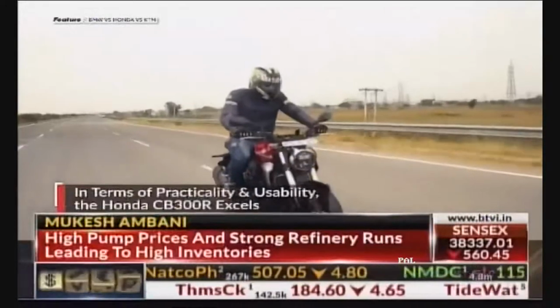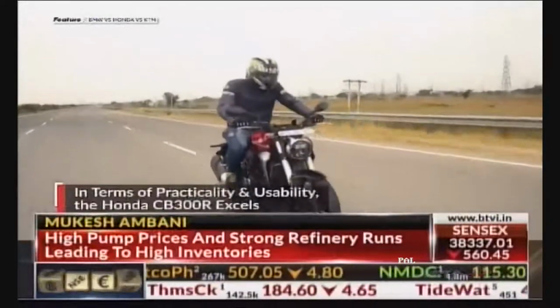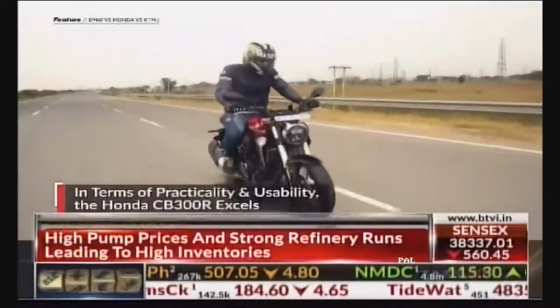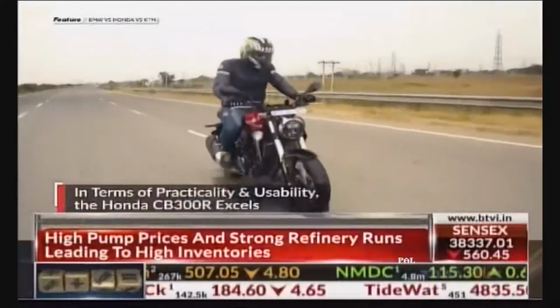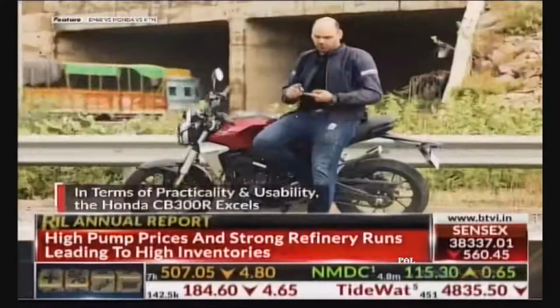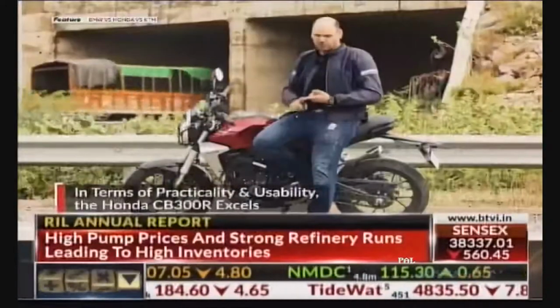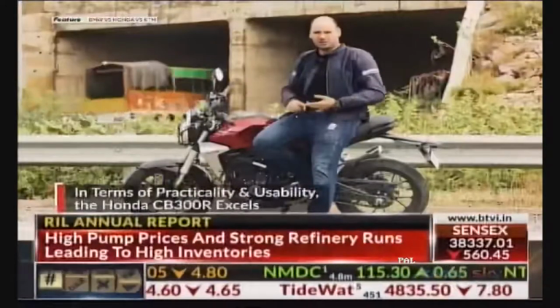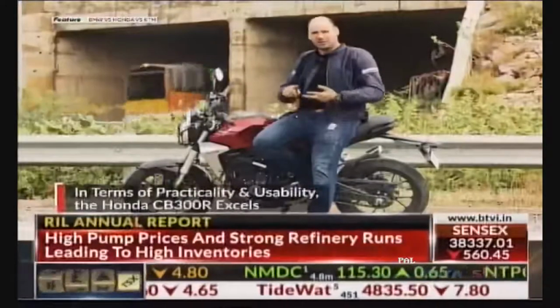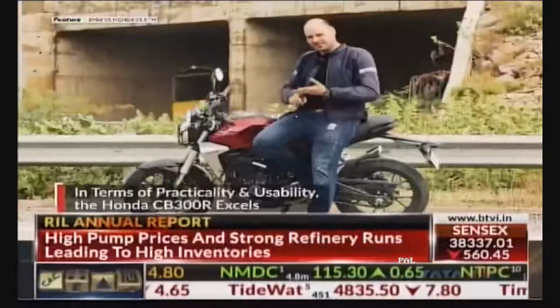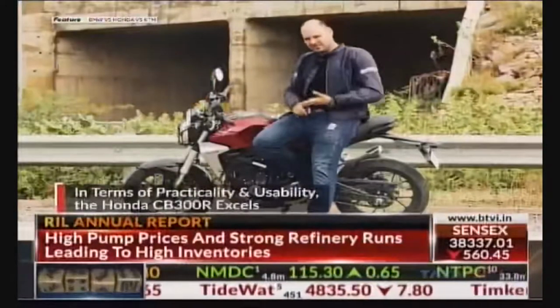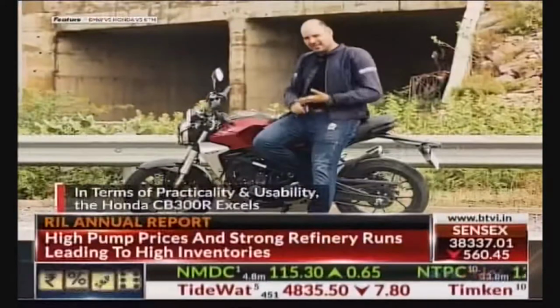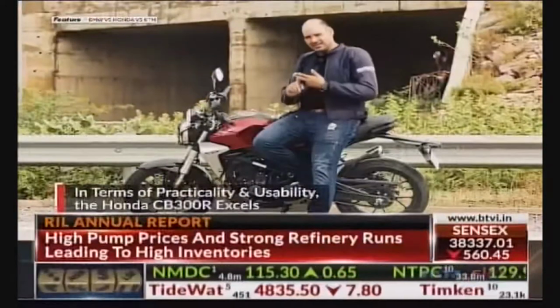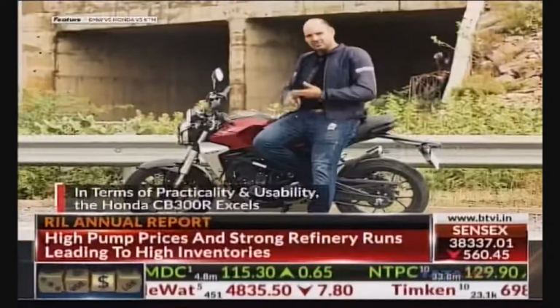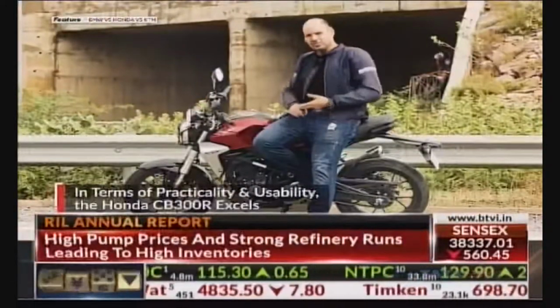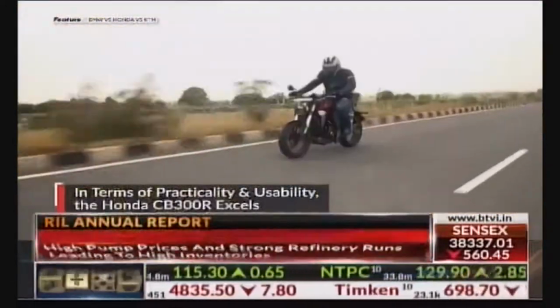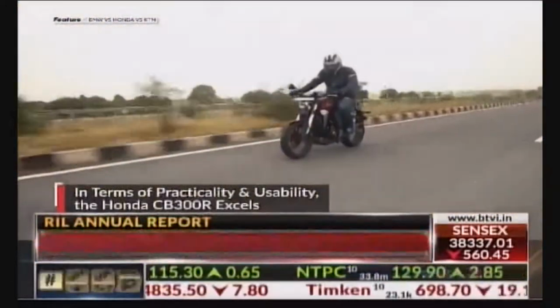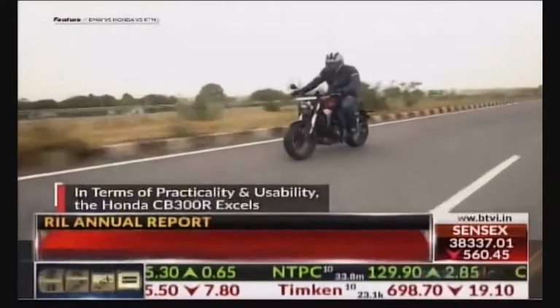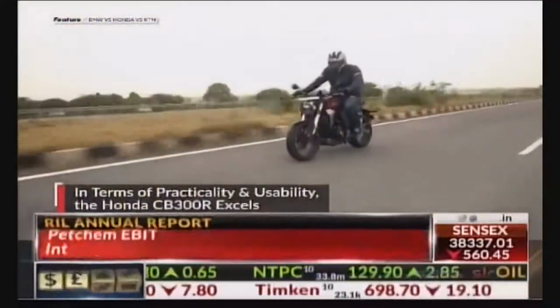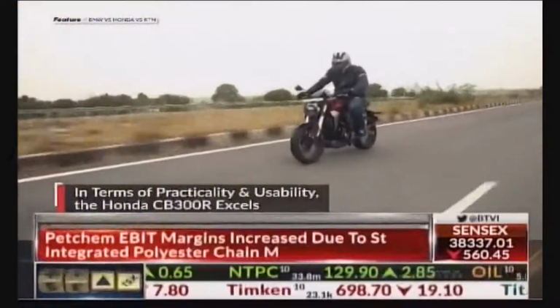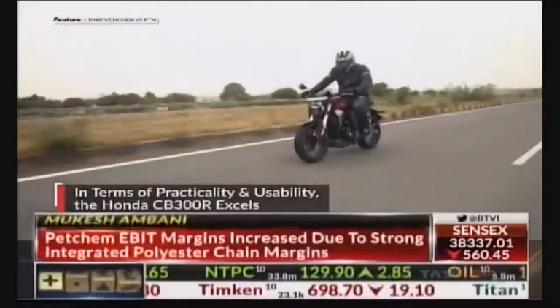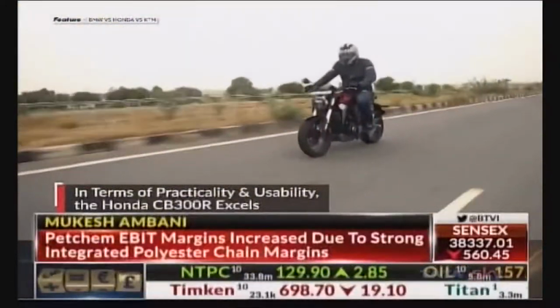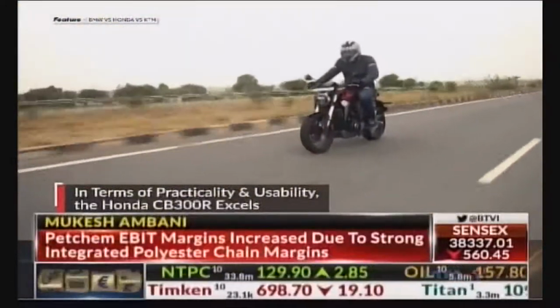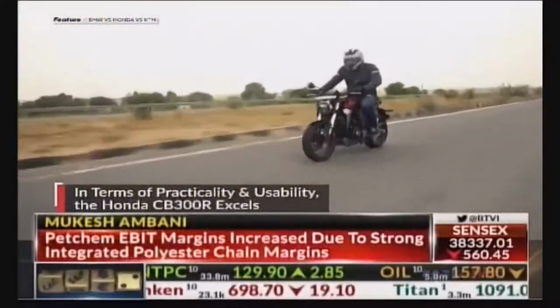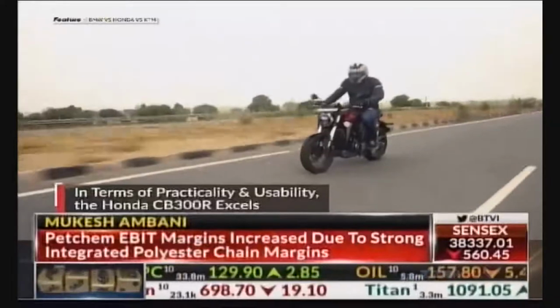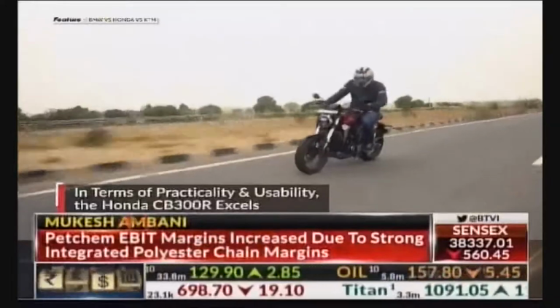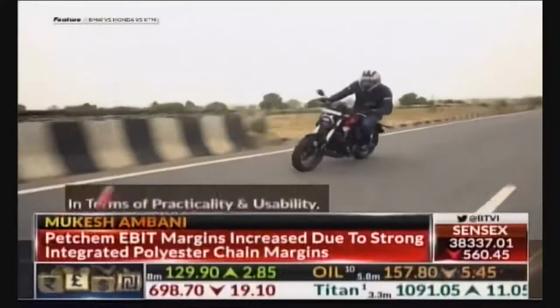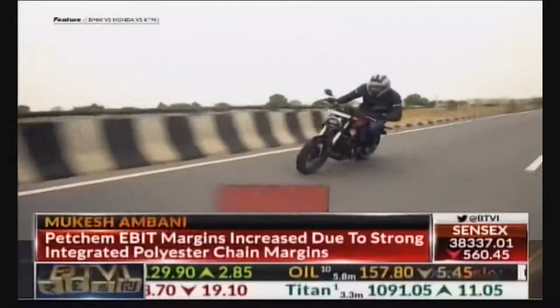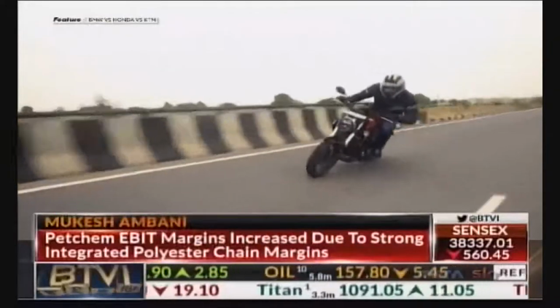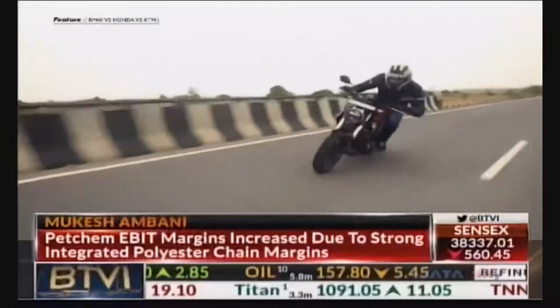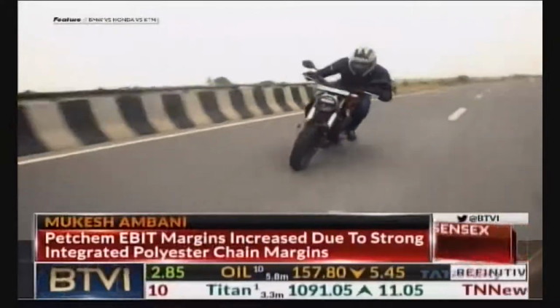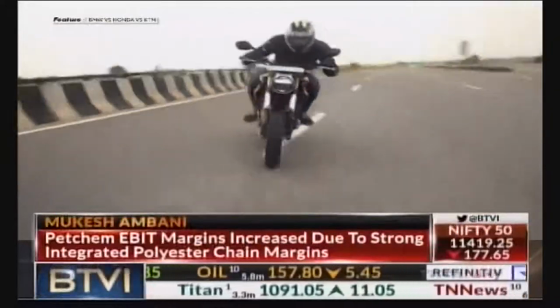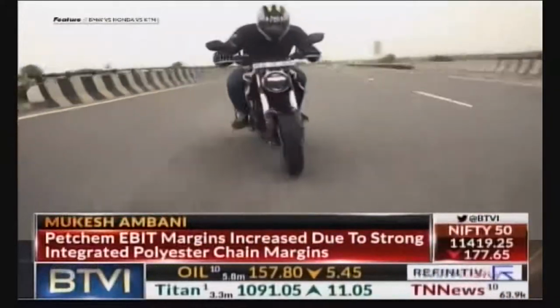Sure, it doesn't have the performance or the peppiness of the KTM Duke, but this bike is so much more usable and so much more enjoyable.